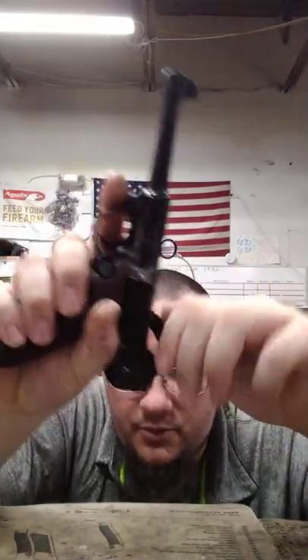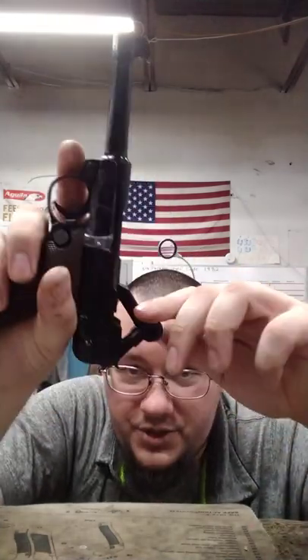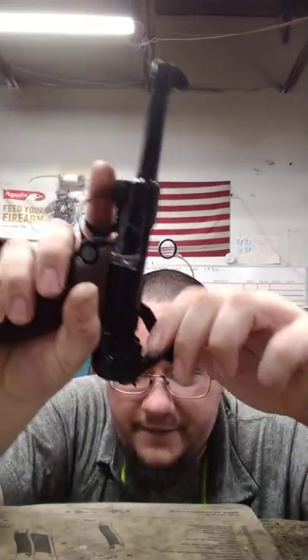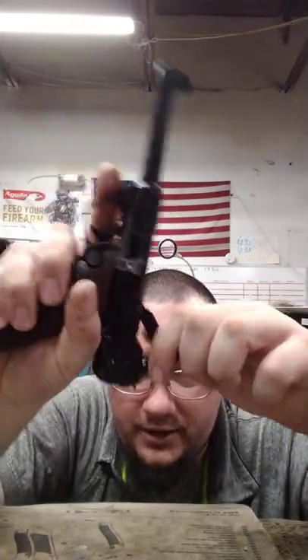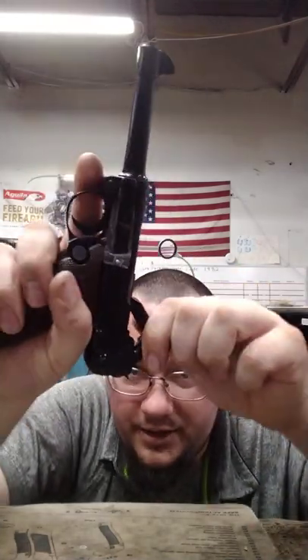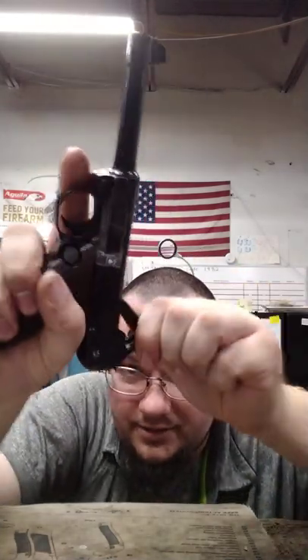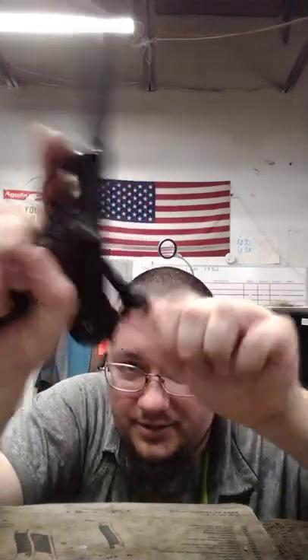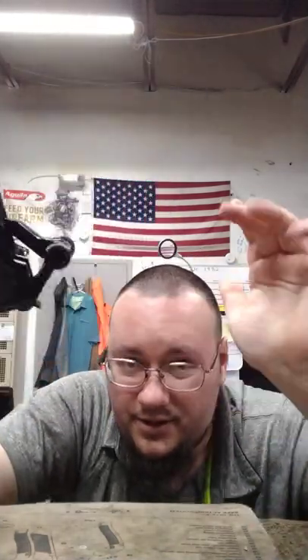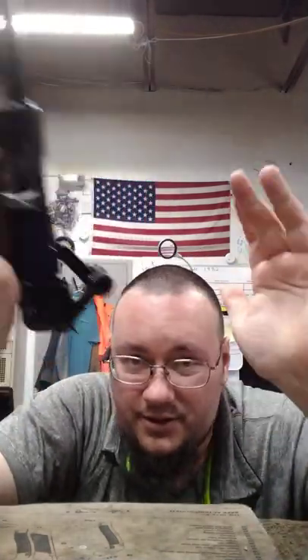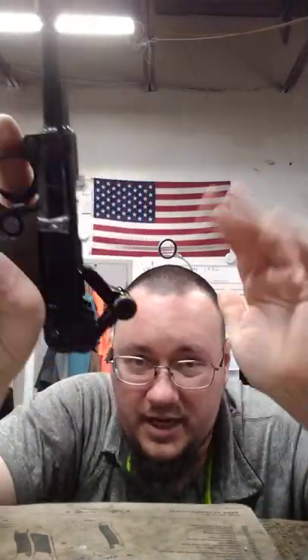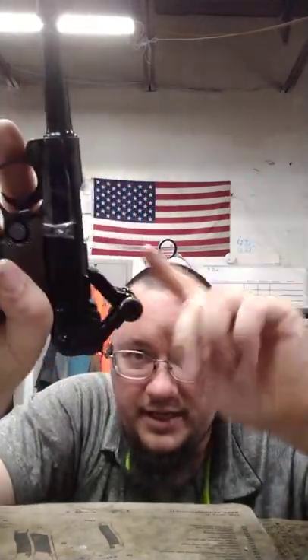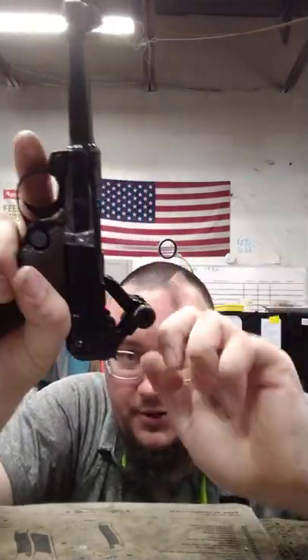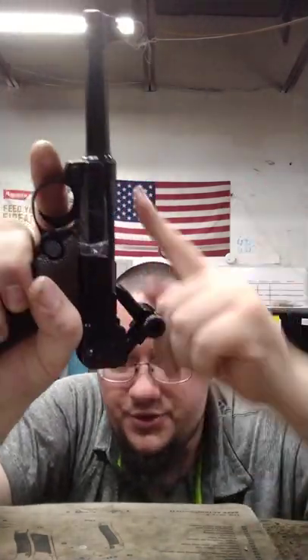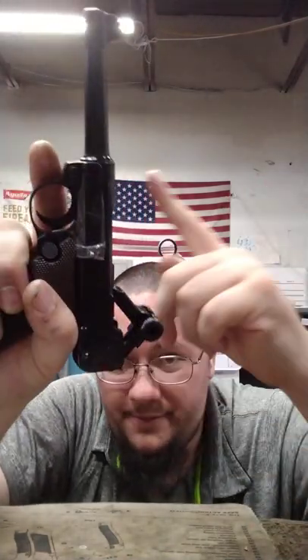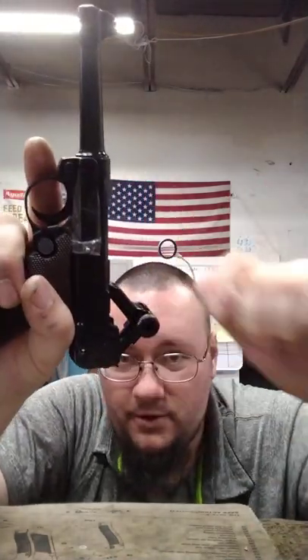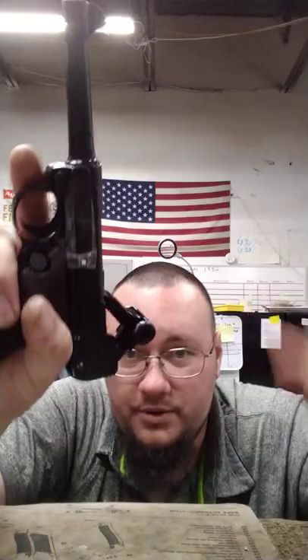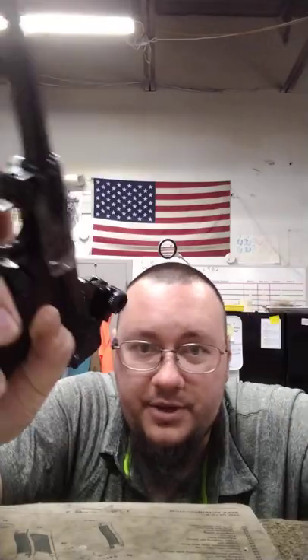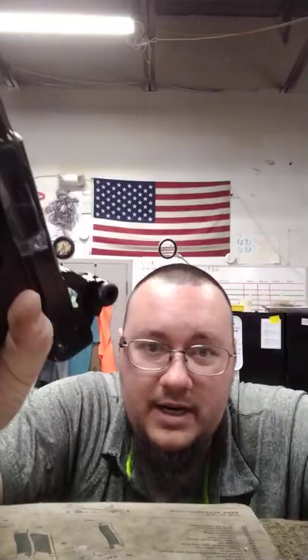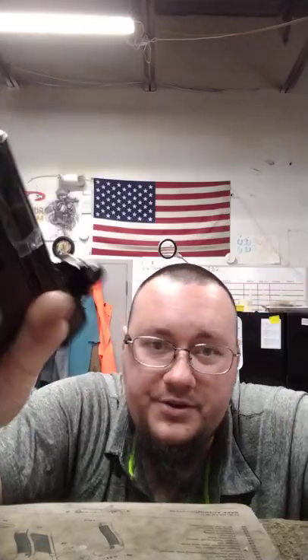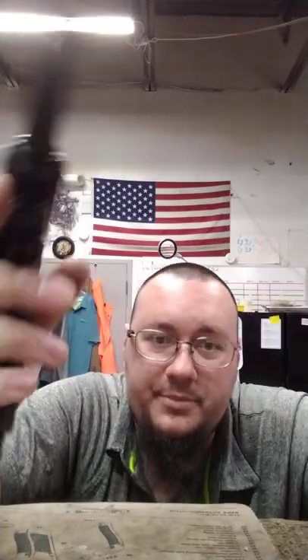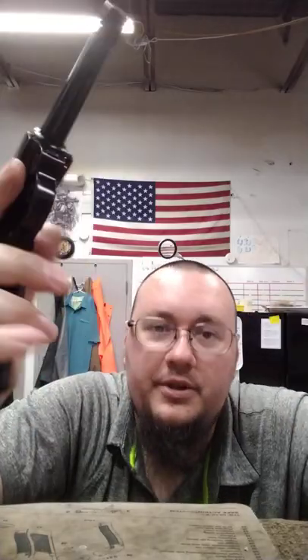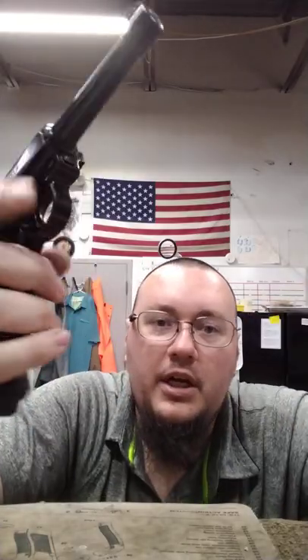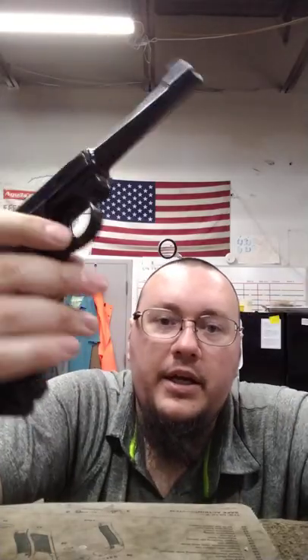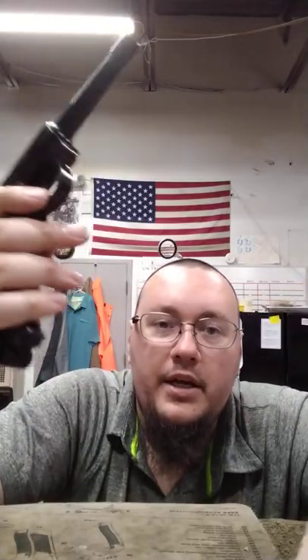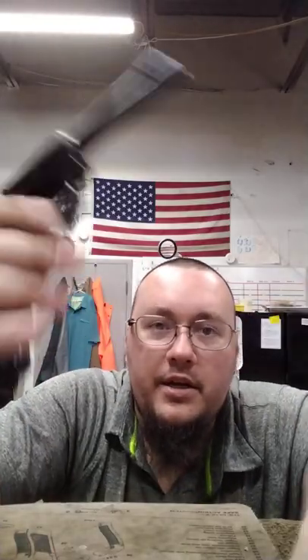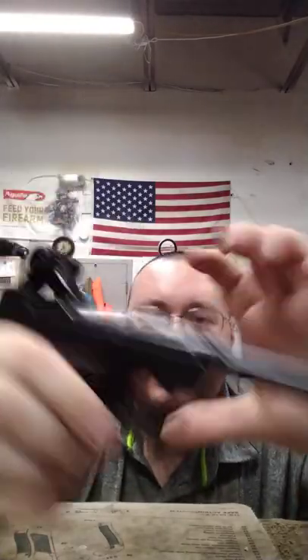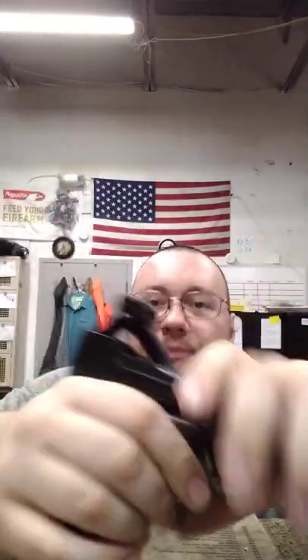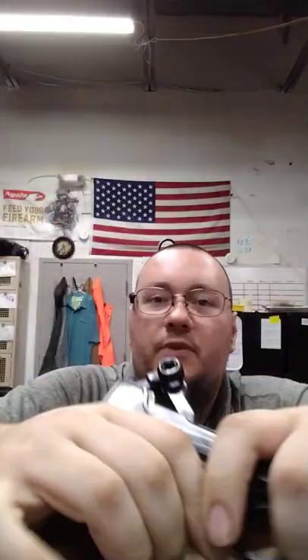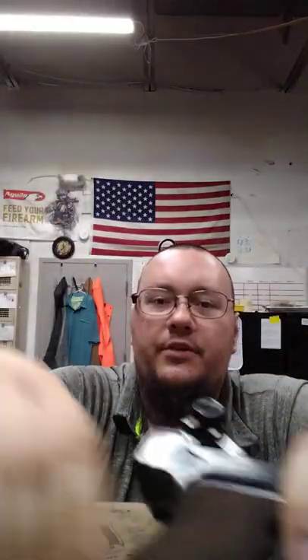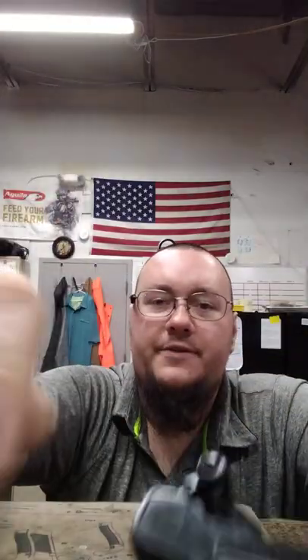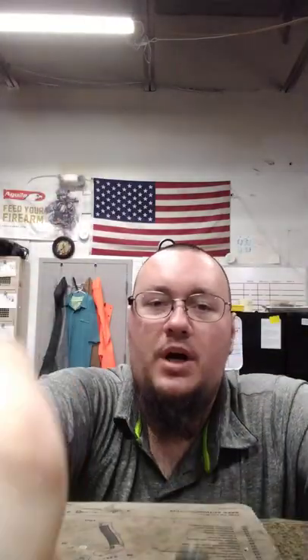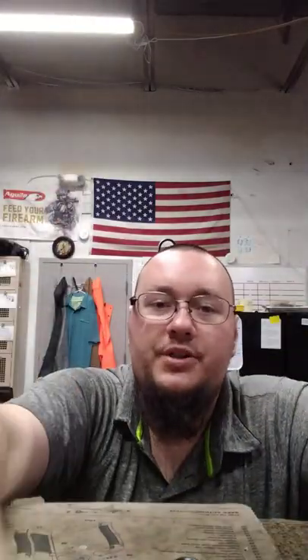Thanks for watching, hope you enjoyed and maybe learned something. These do lock open on empty — once you have it loaded, cock it and it'll drop forward and put a round in the chamber. Ta-da!